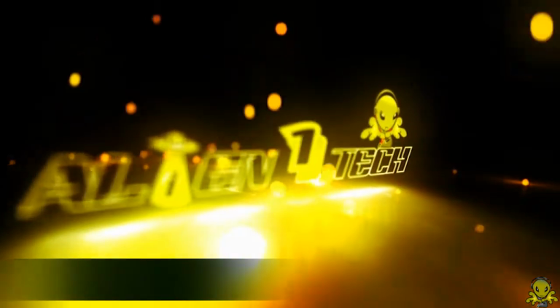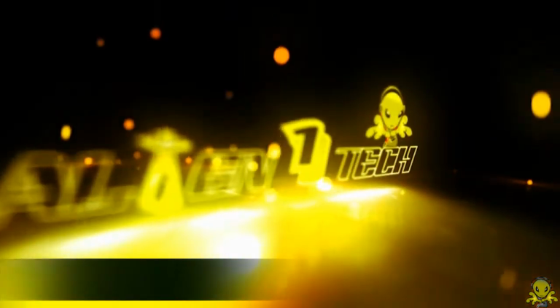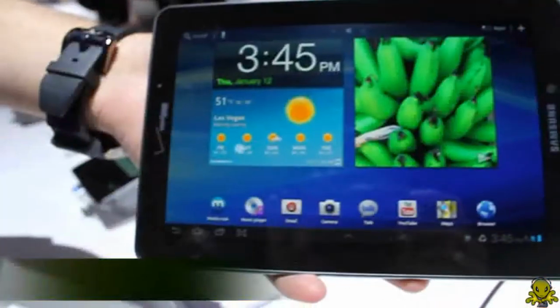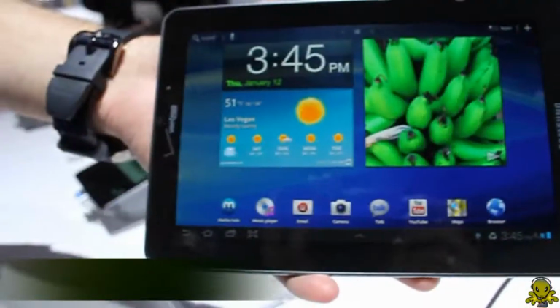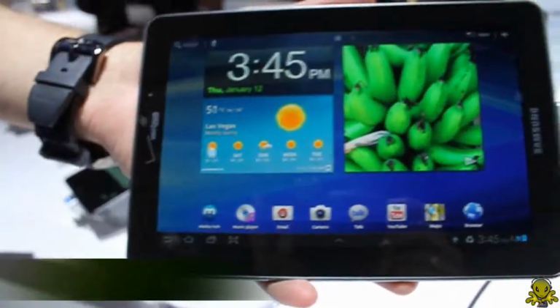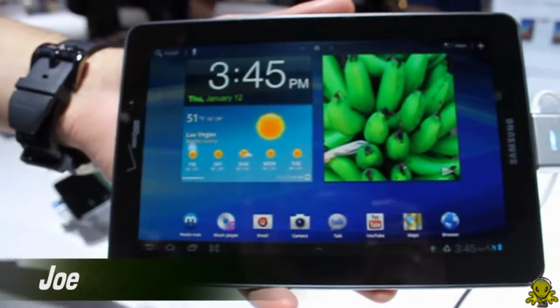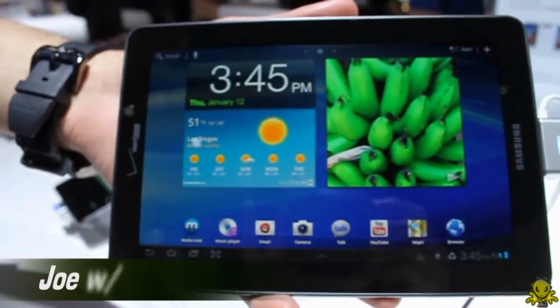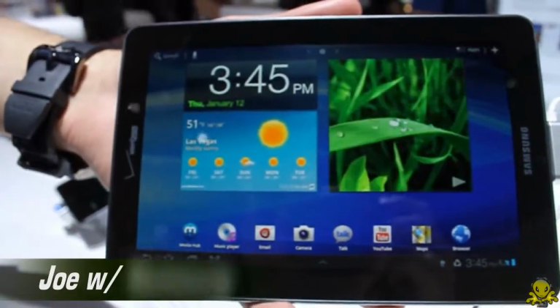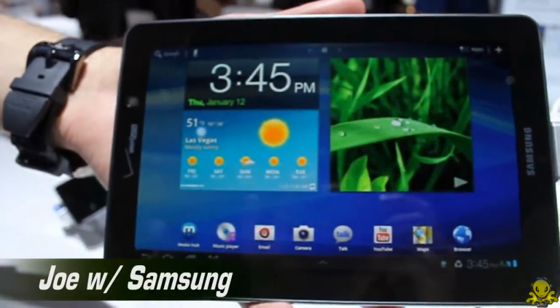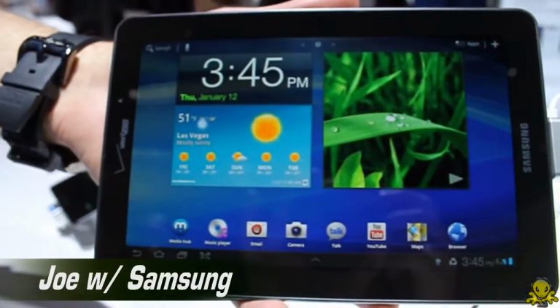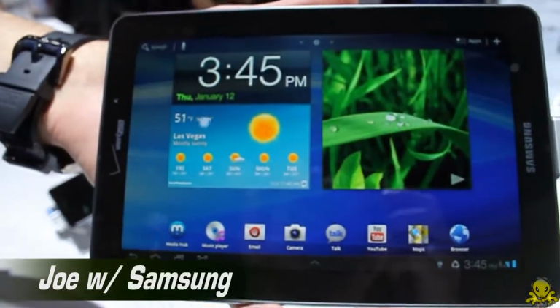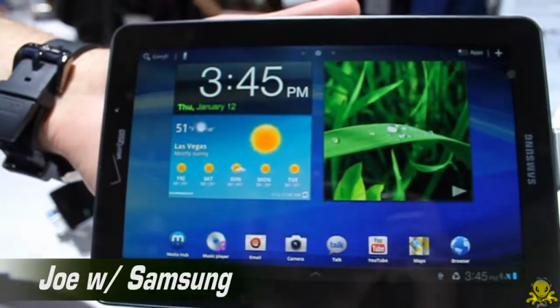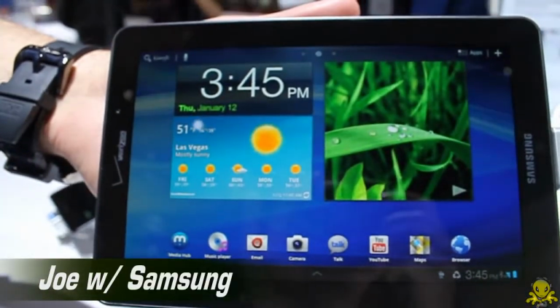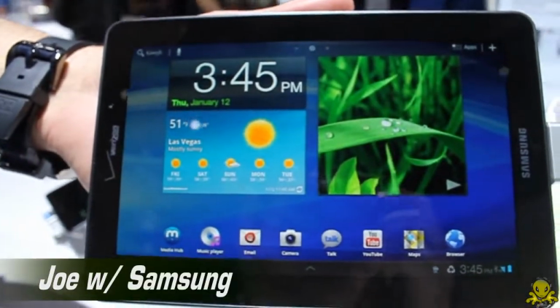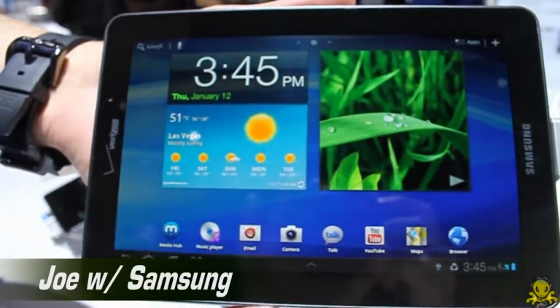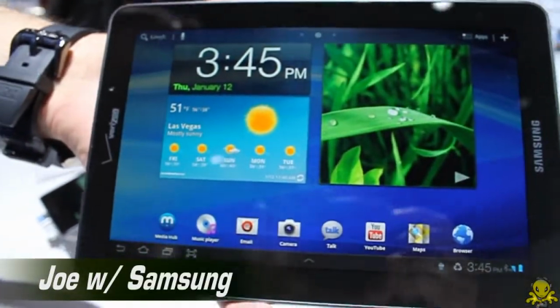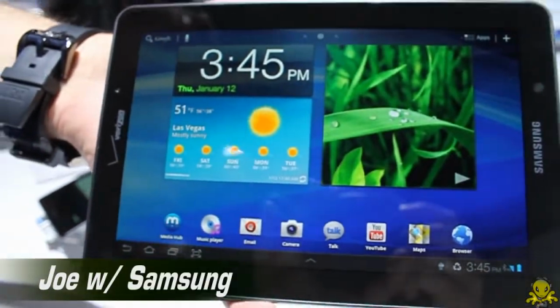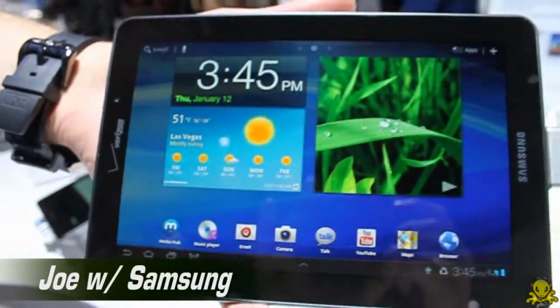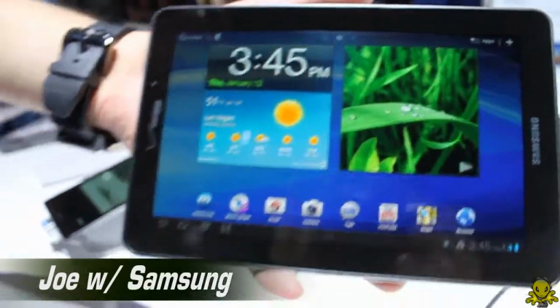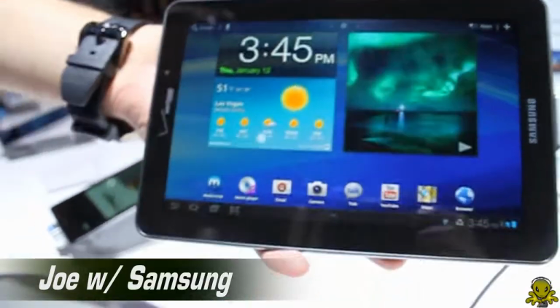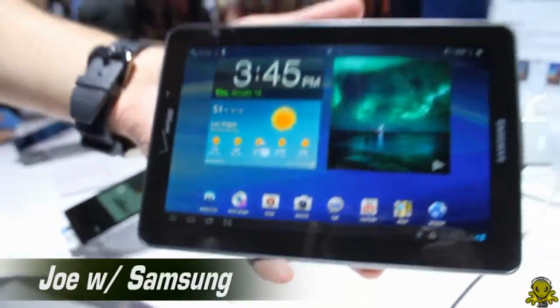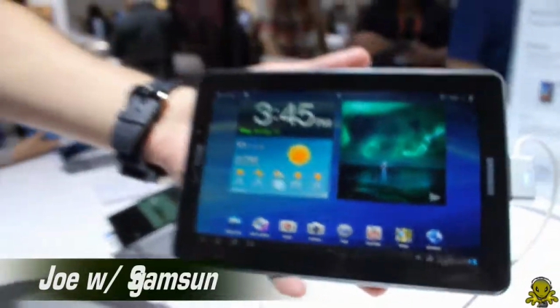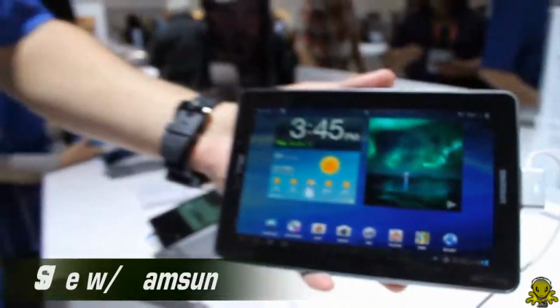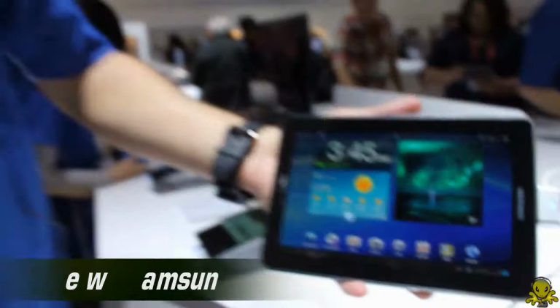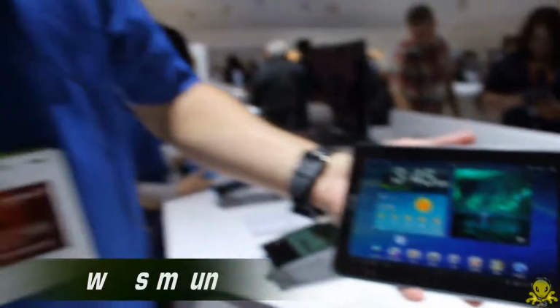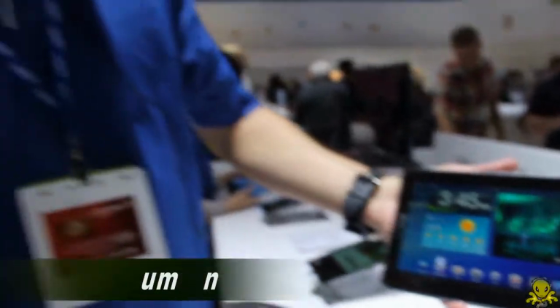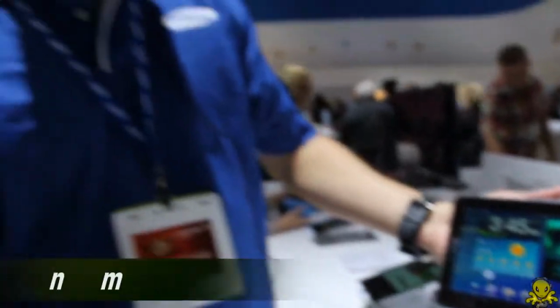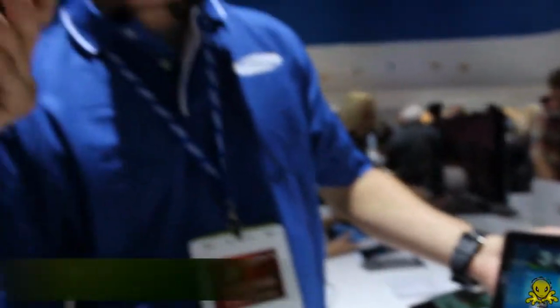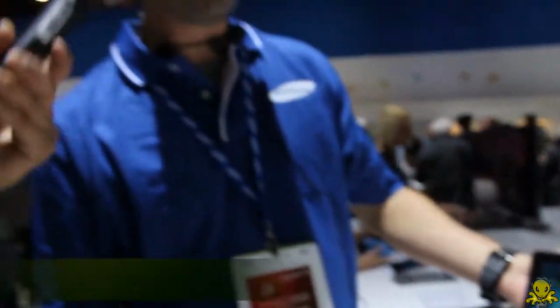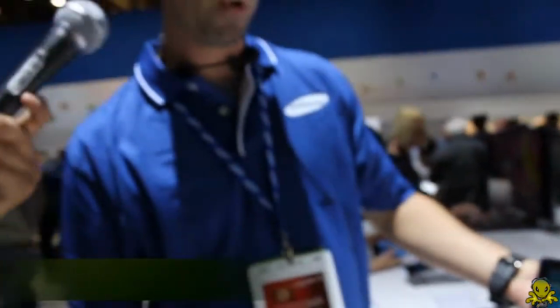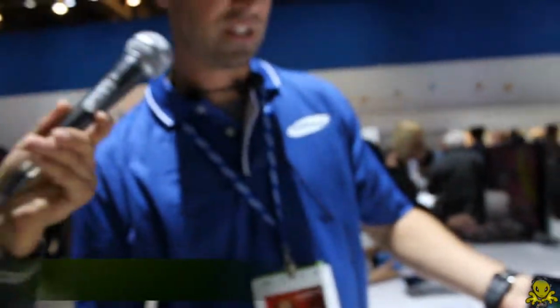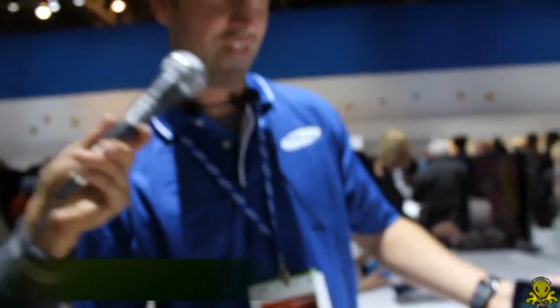Good afternoon, guys. This is Joe Willarth with Samsung Telecommunications America, and we are looking at the Galaxy Tab 7.7.